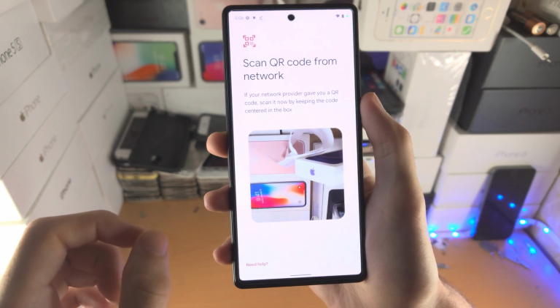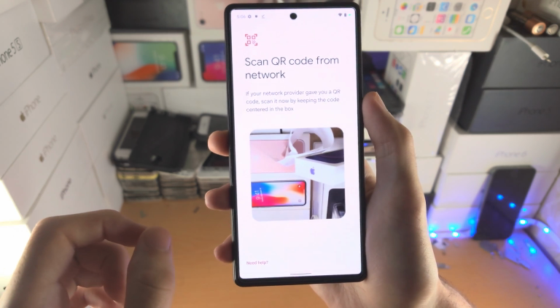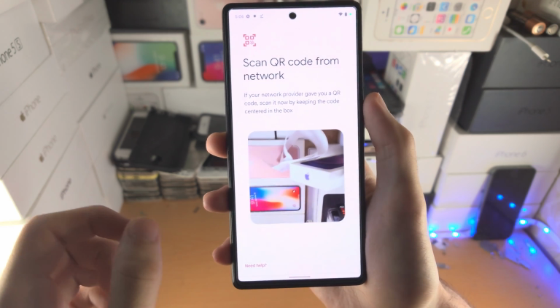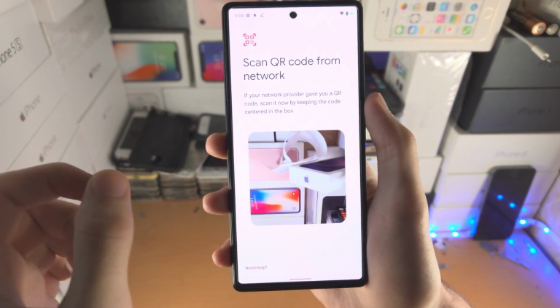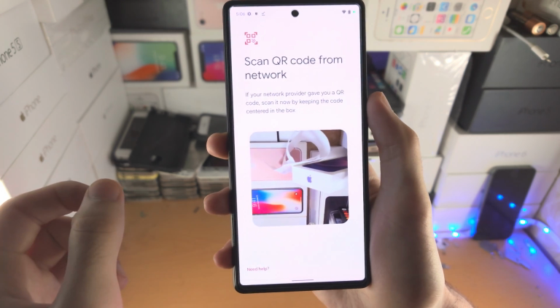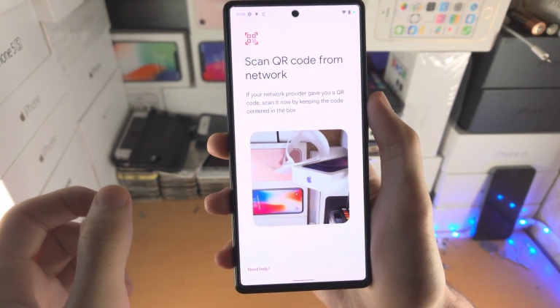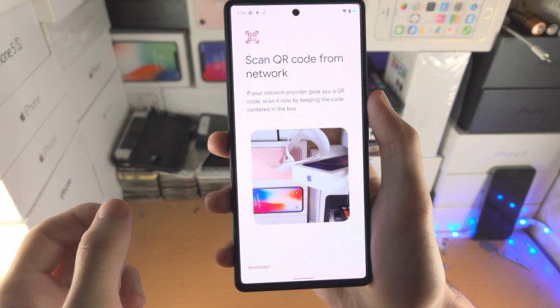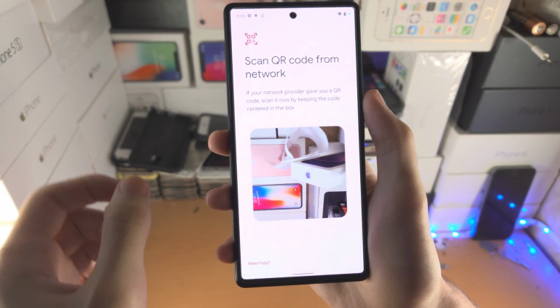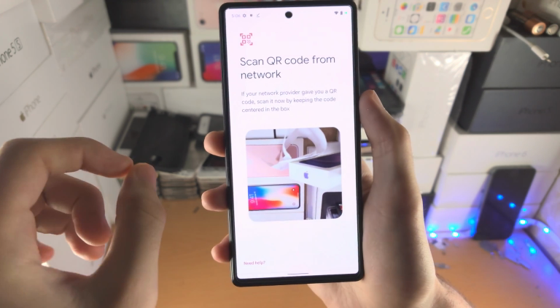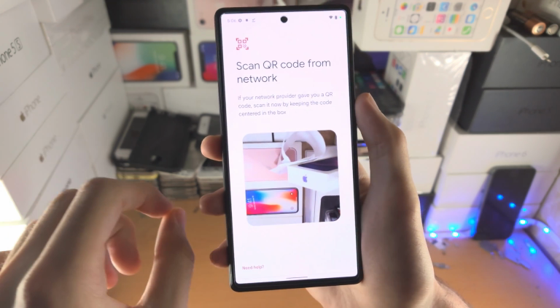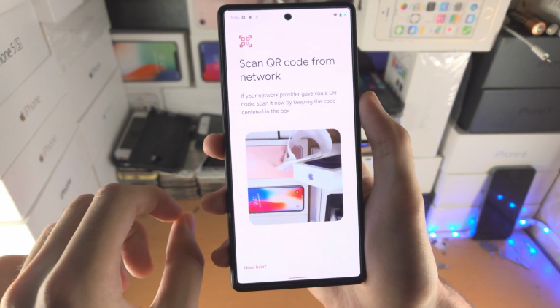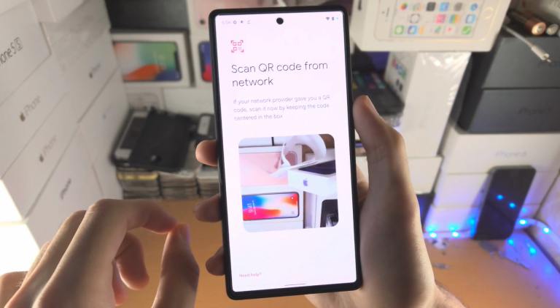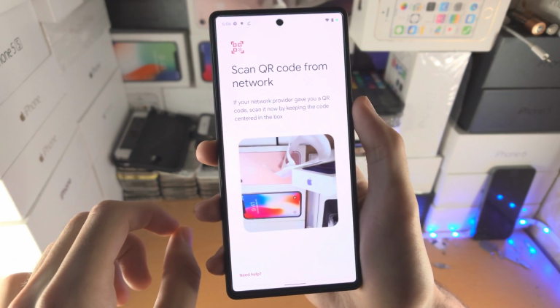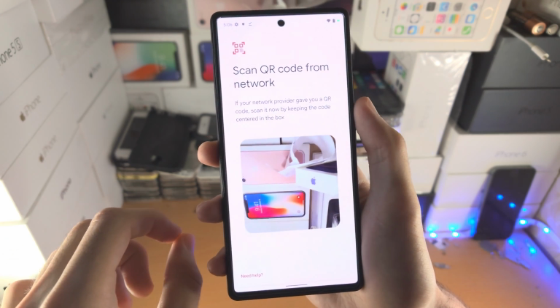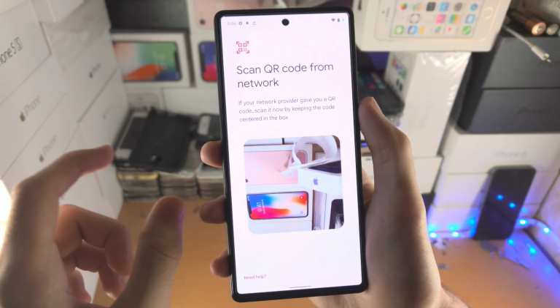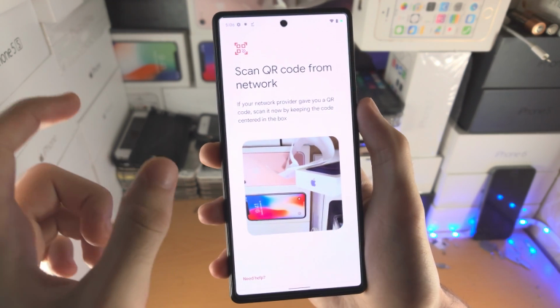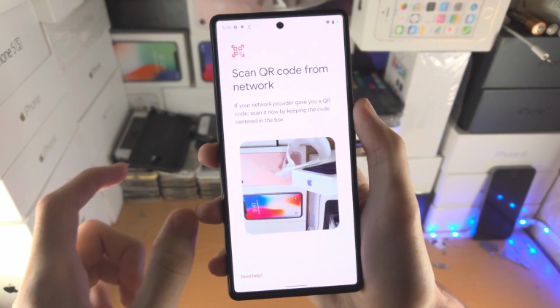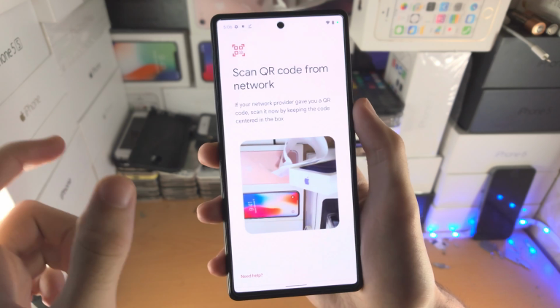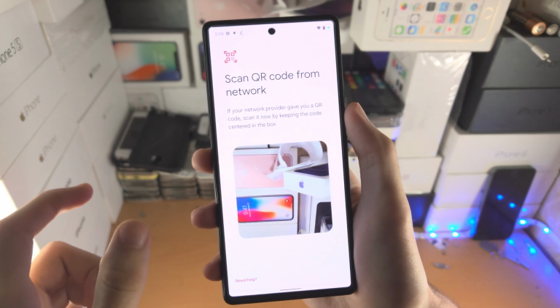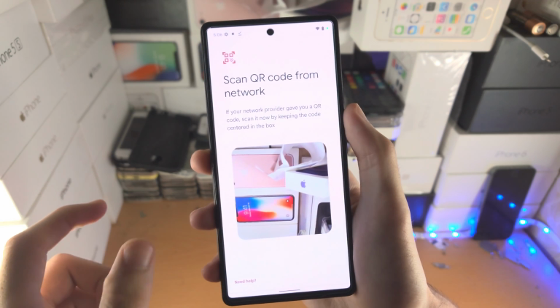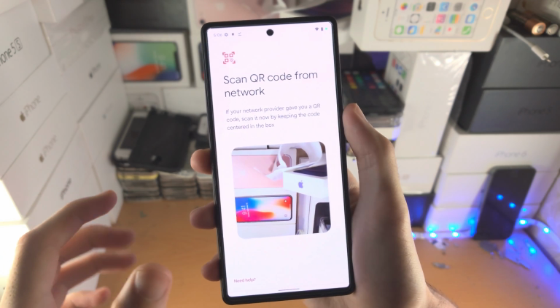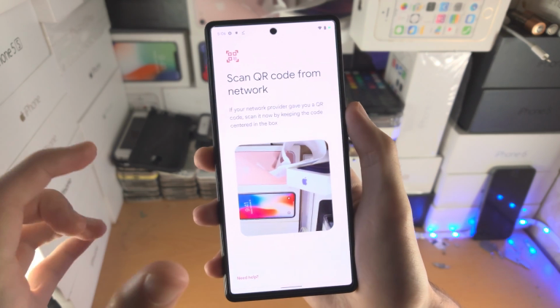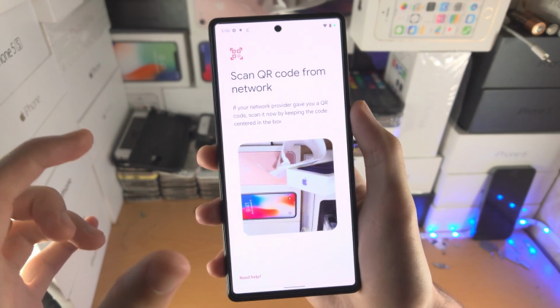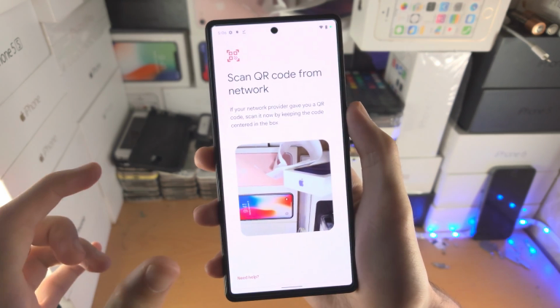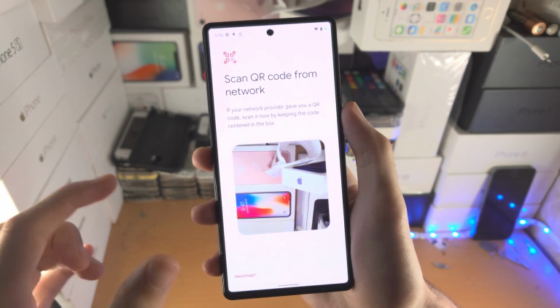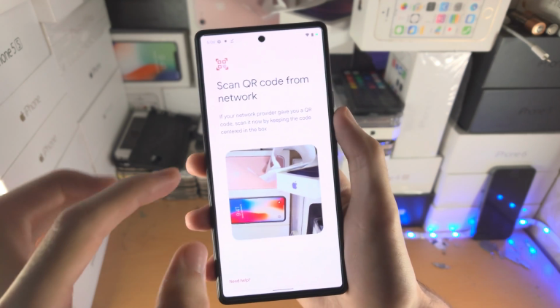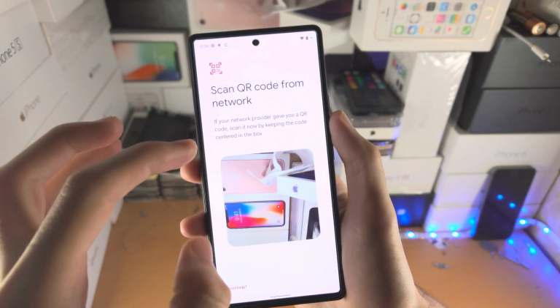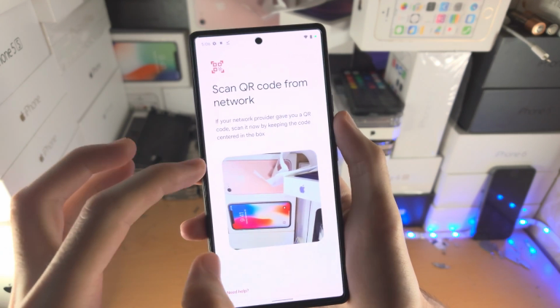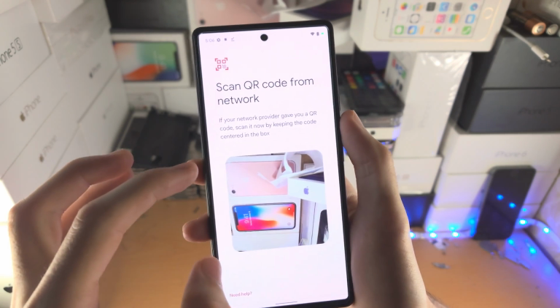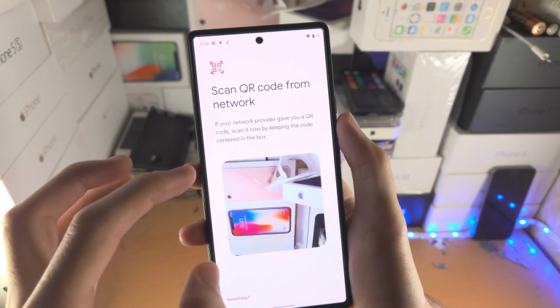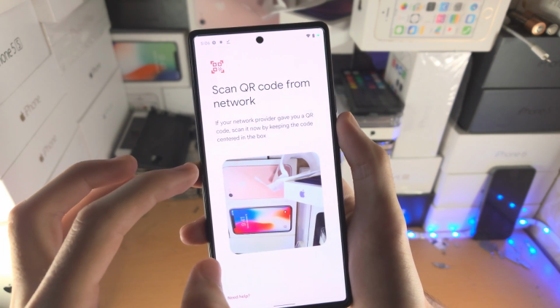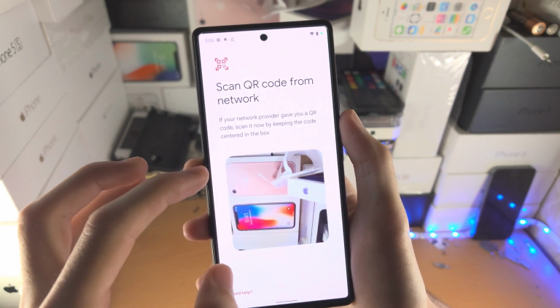and say if you have a physical SIM, 'I would like to convert the physical SIM to an eSIM,' then they will either post via mail an eSIM which will have a QR code.